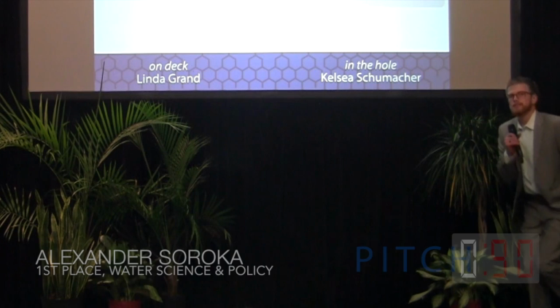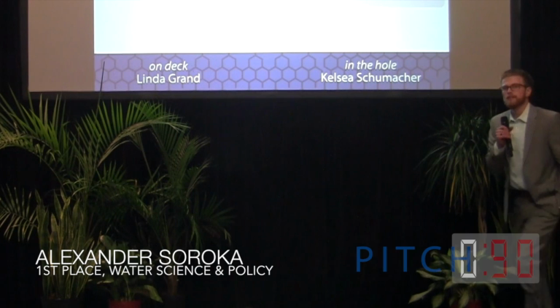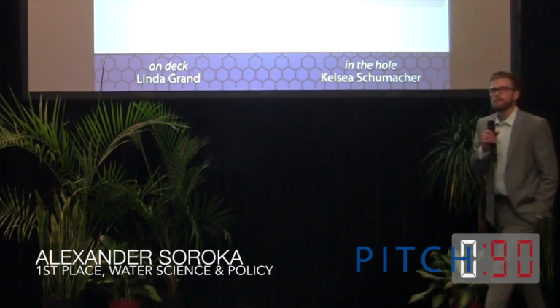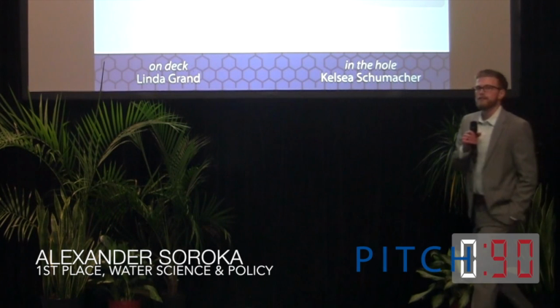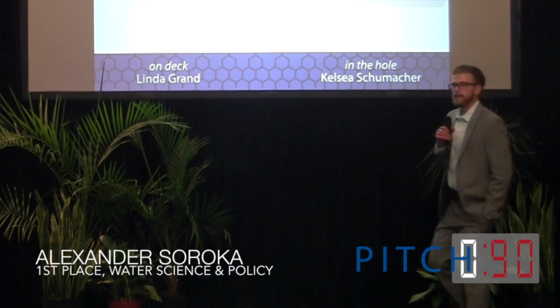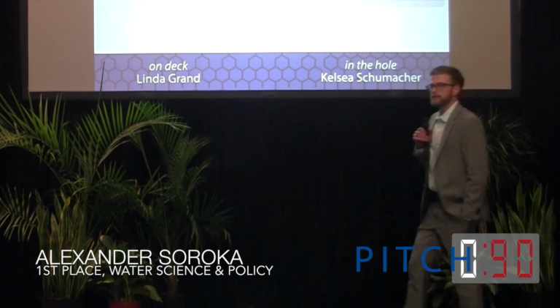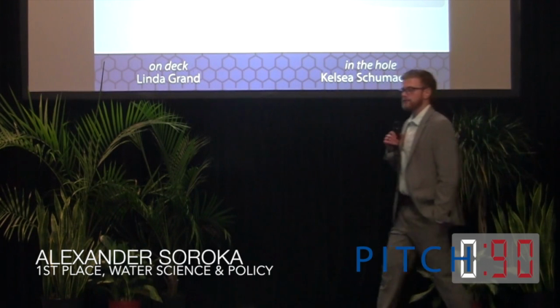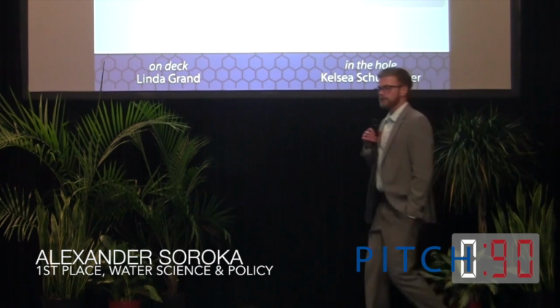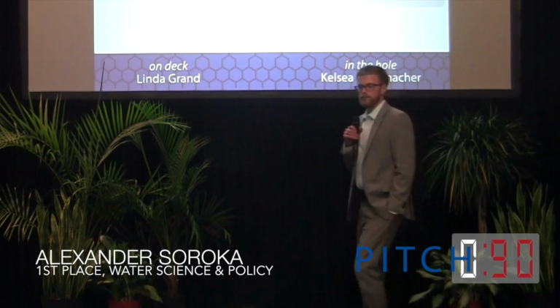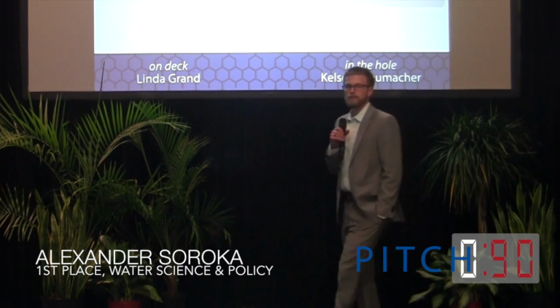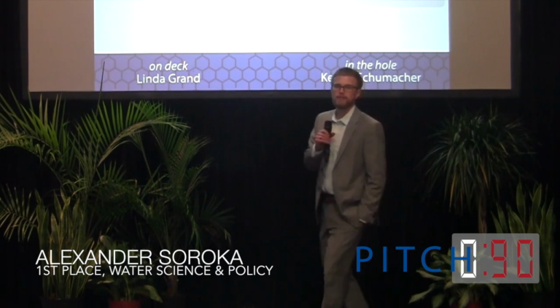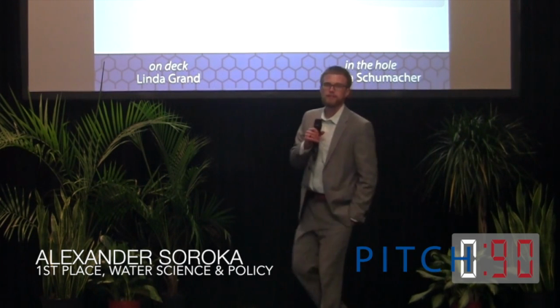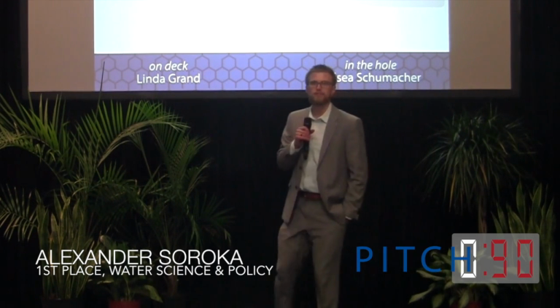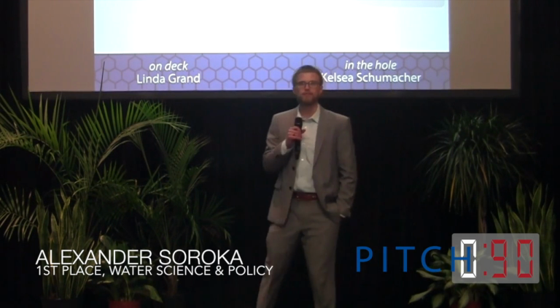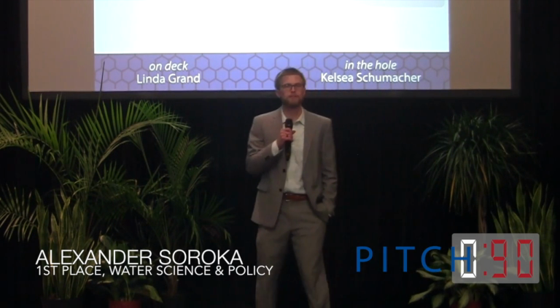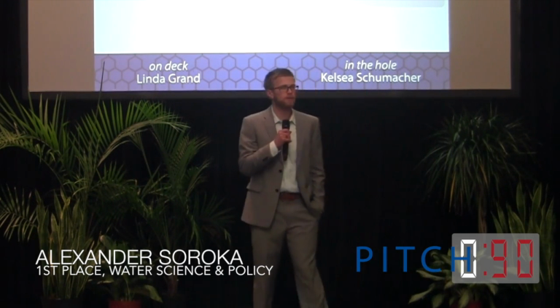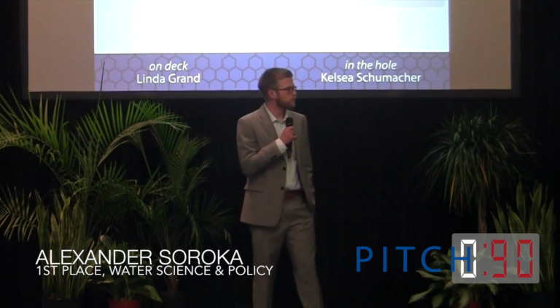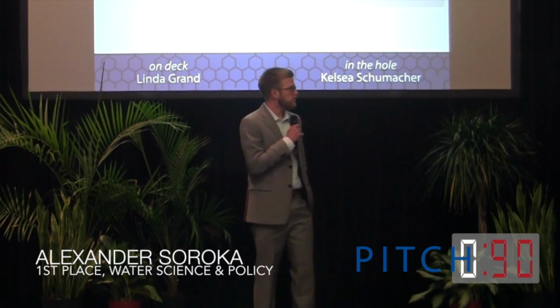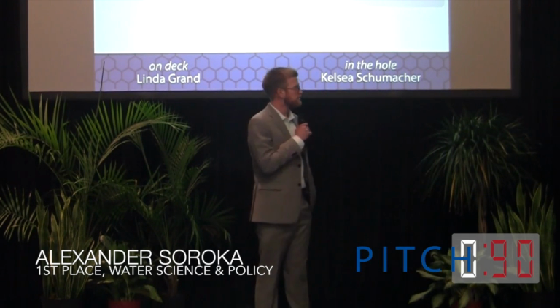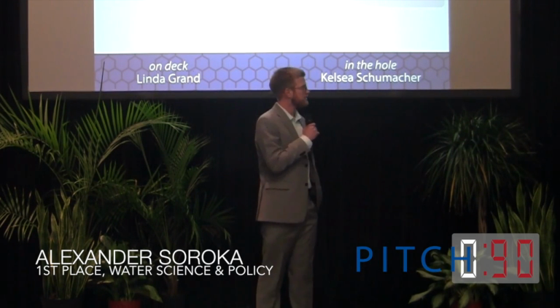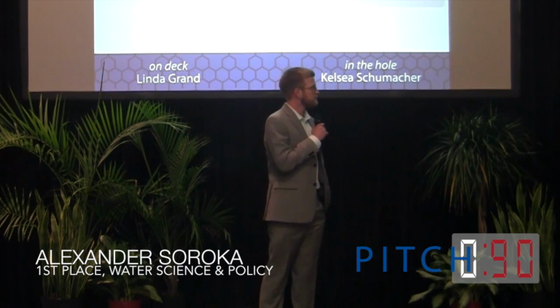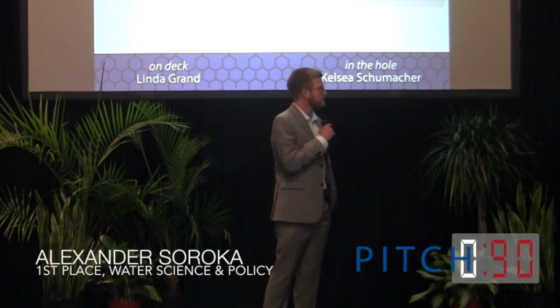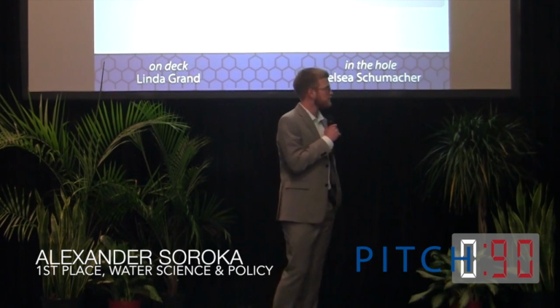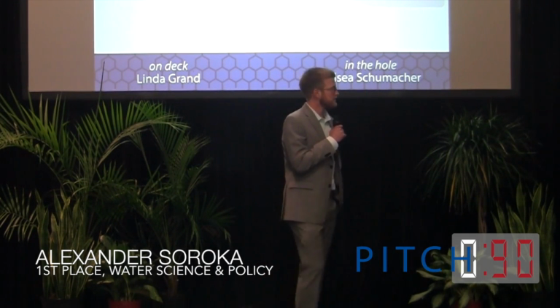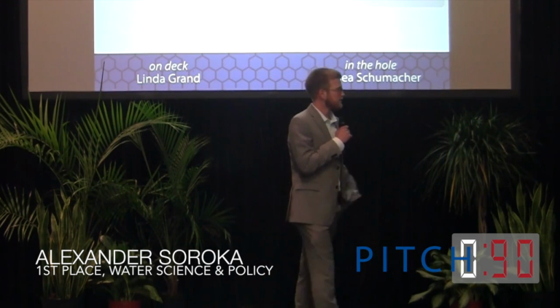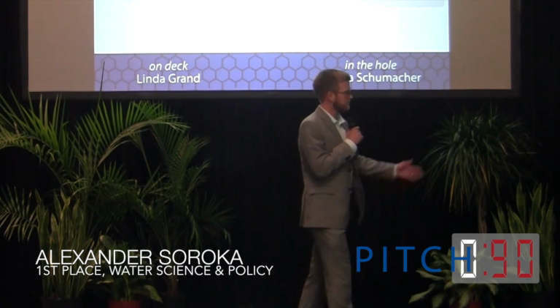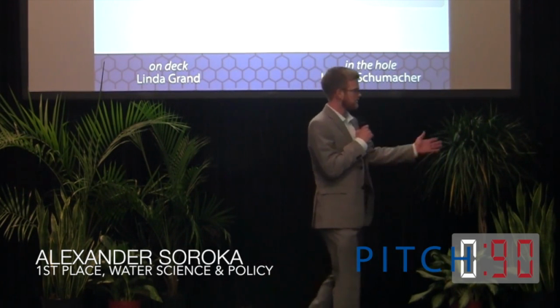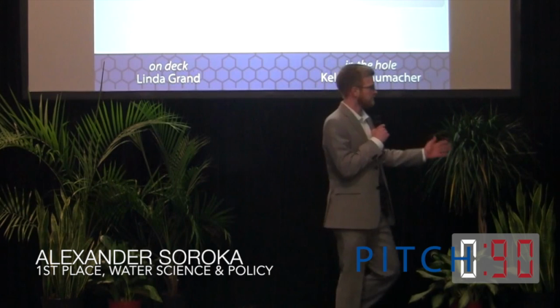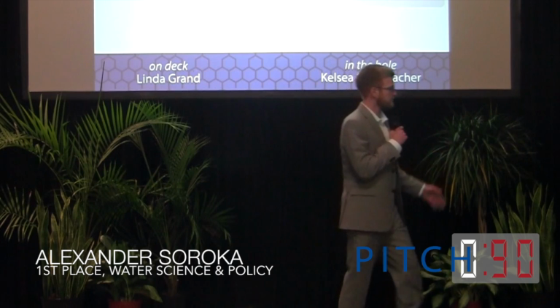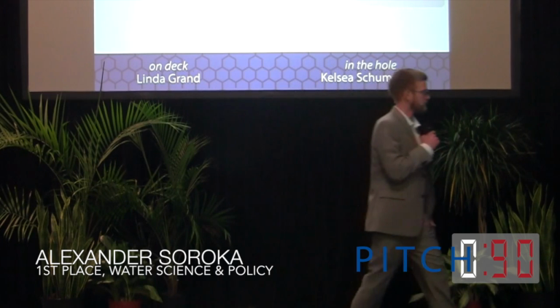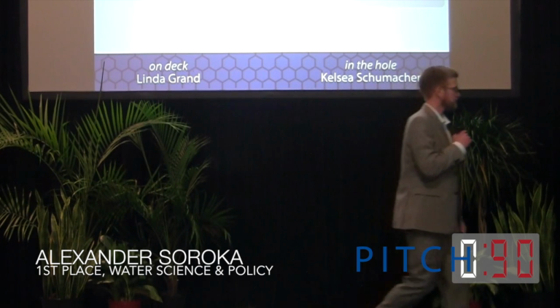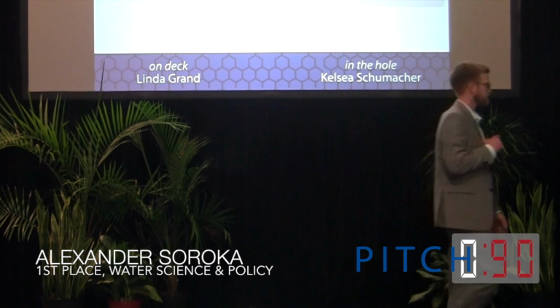Next up, we have Alexander Soroka. He is from Water Science and Policy. Alex, the time is now yours.